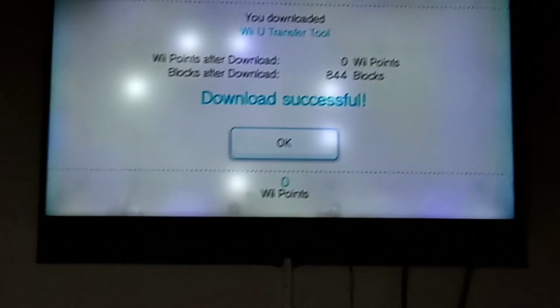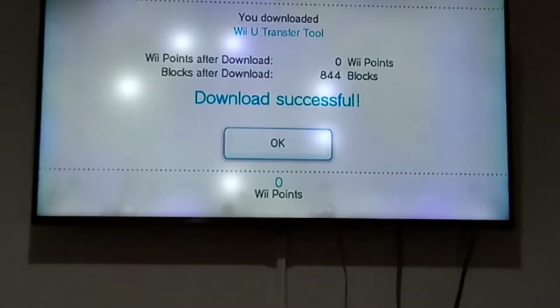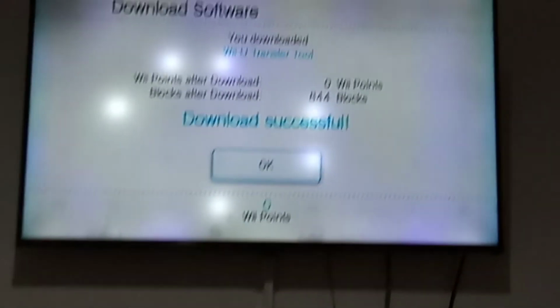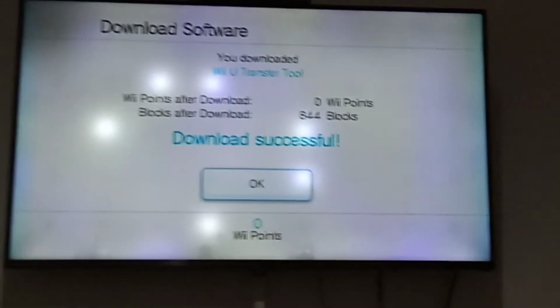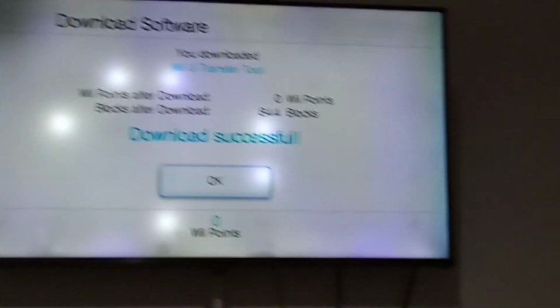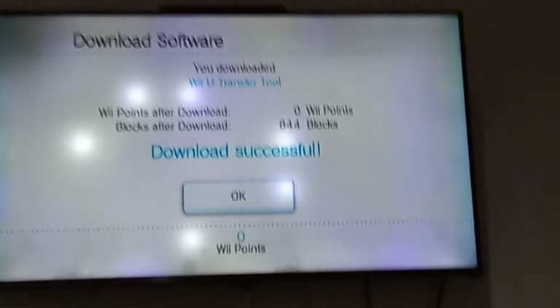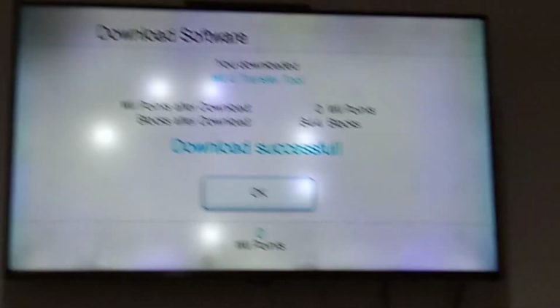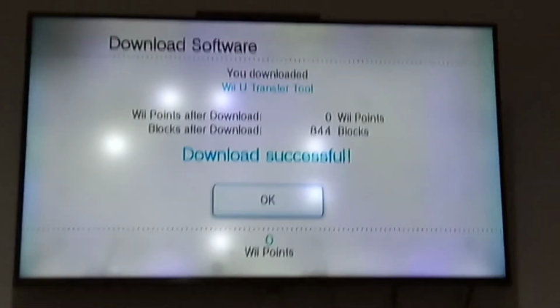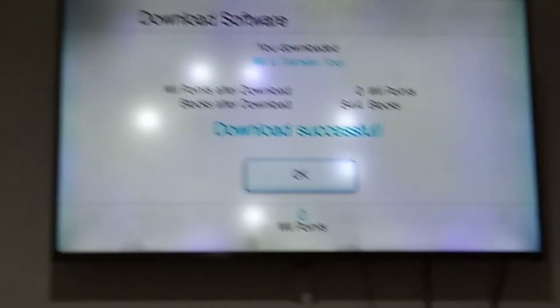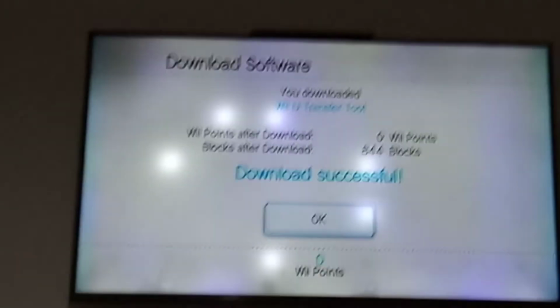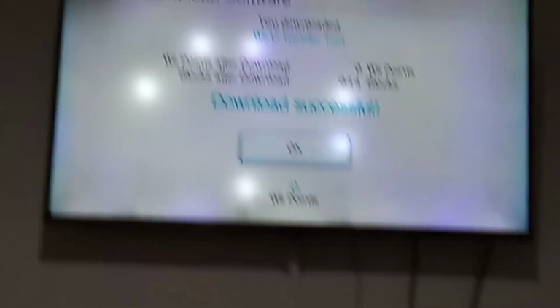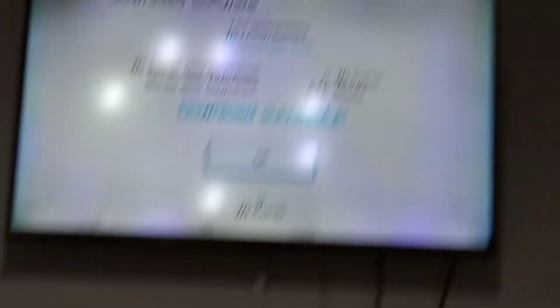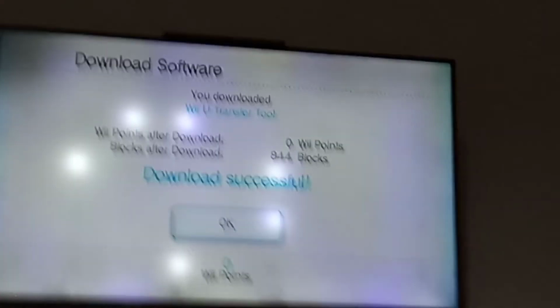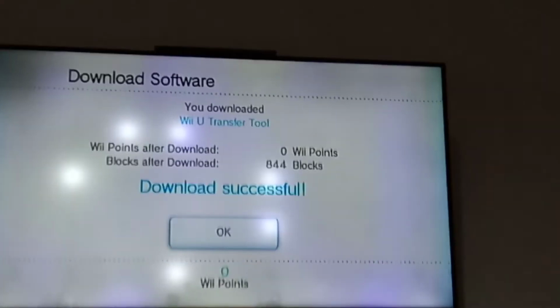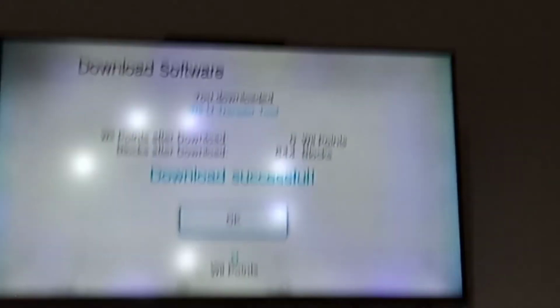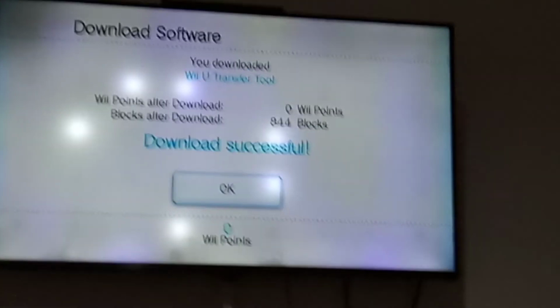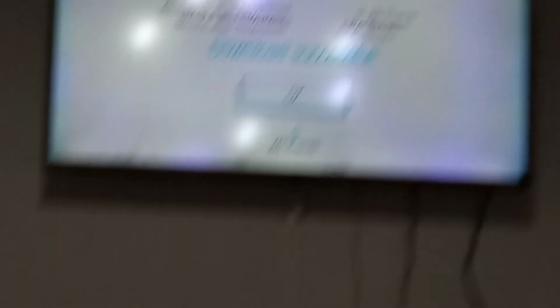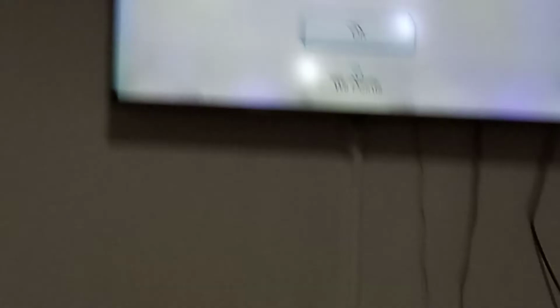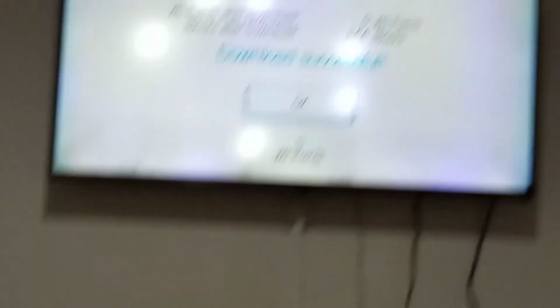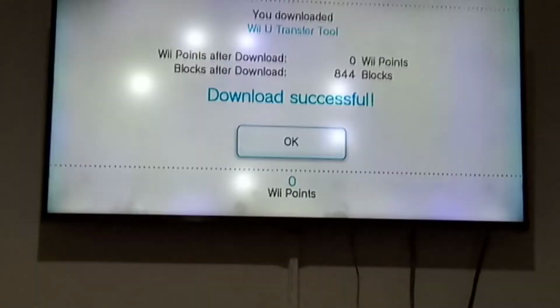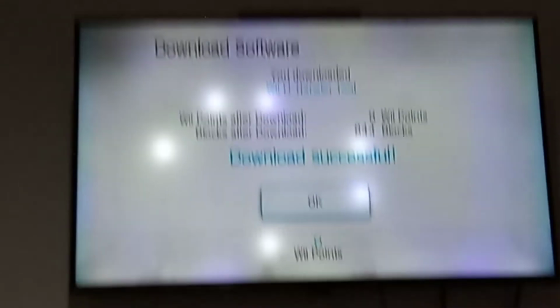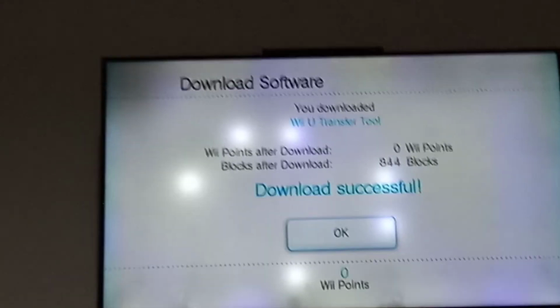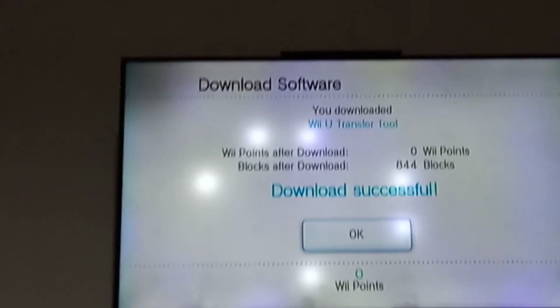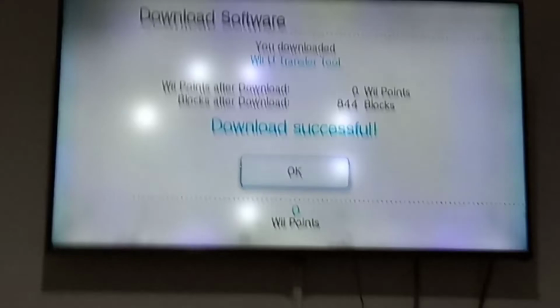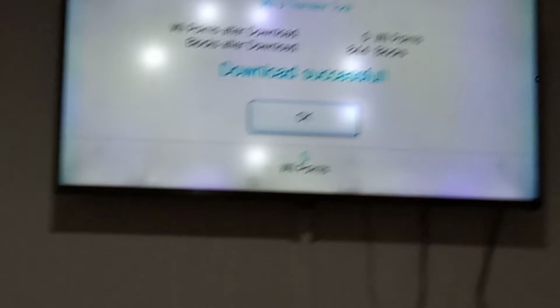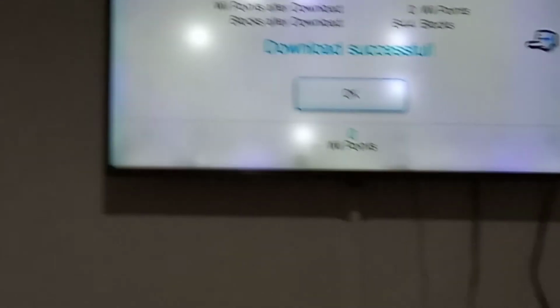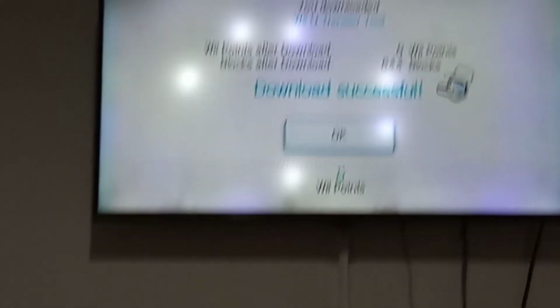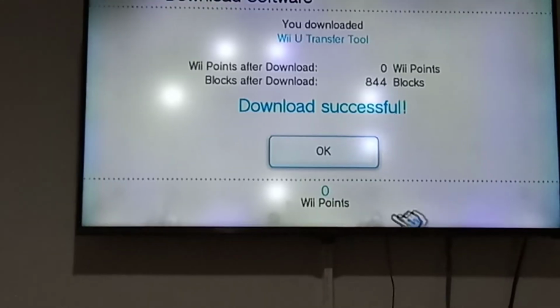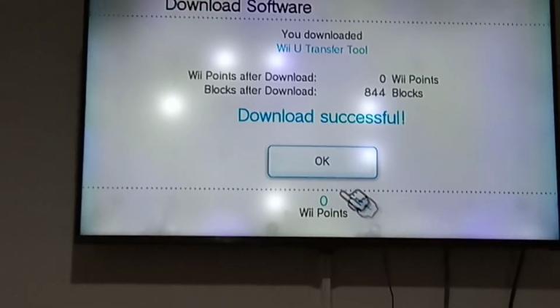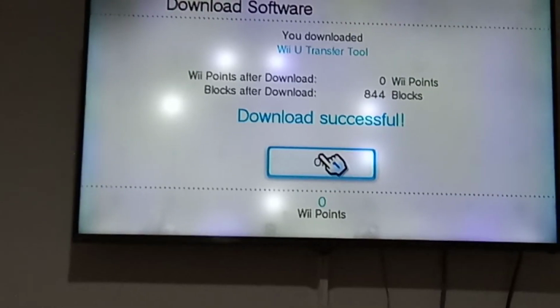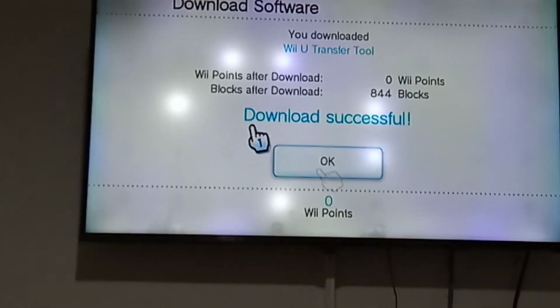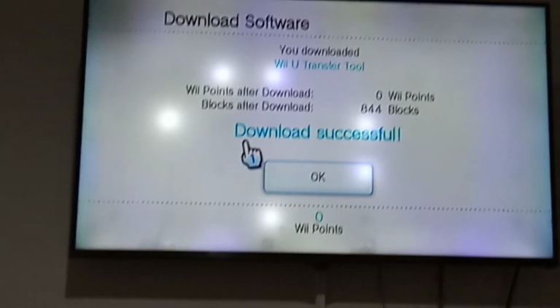It works! The Wii Shop Channel is fully functional.